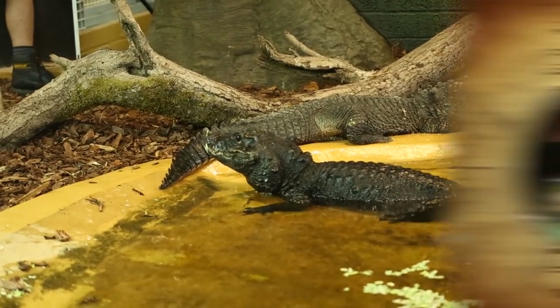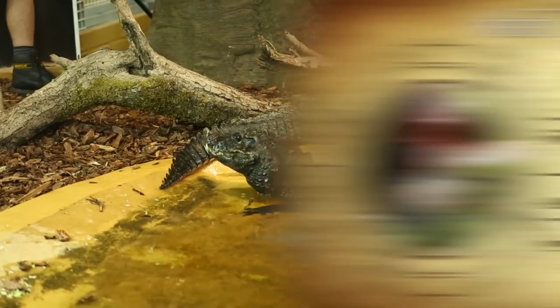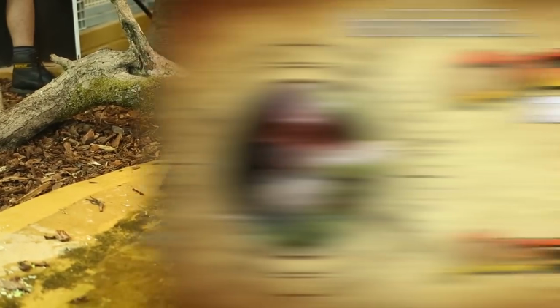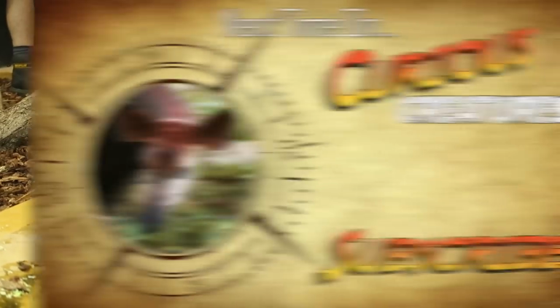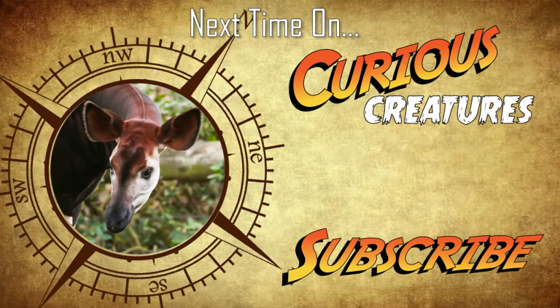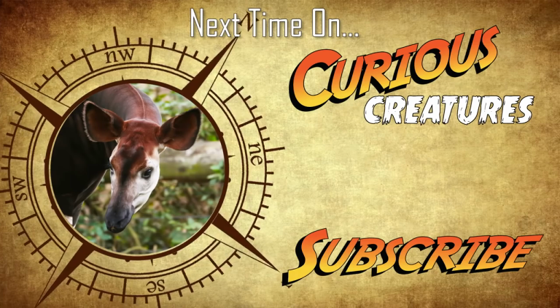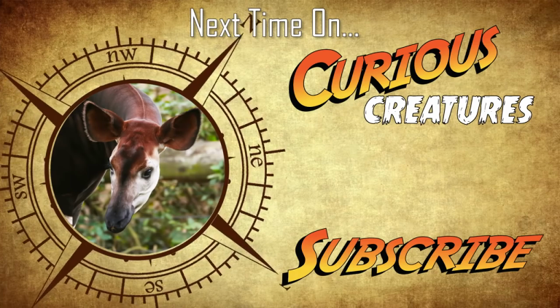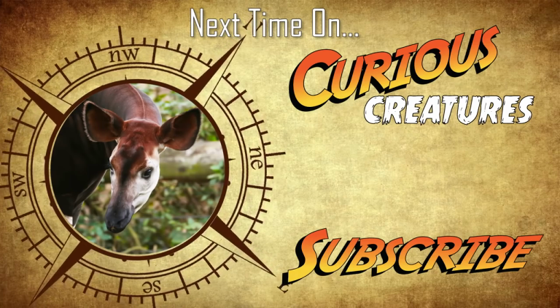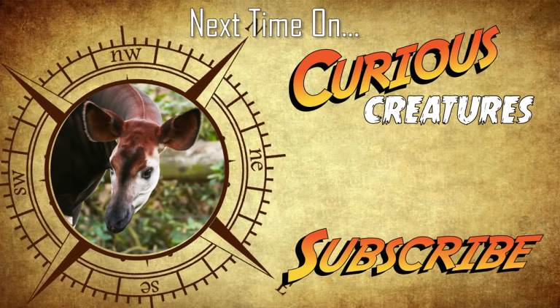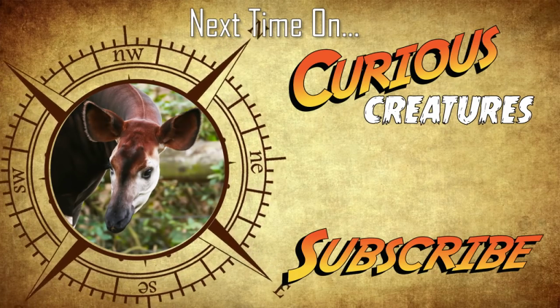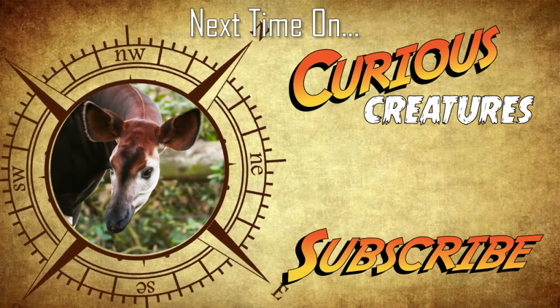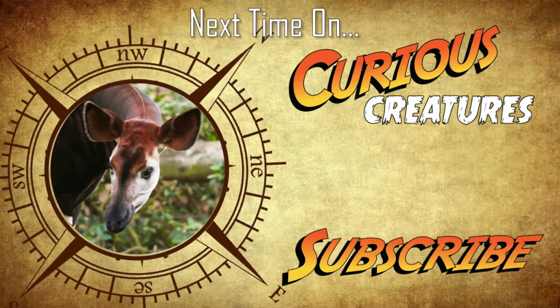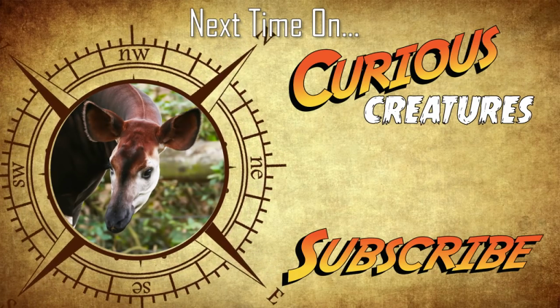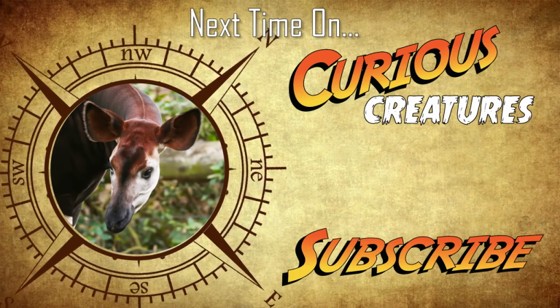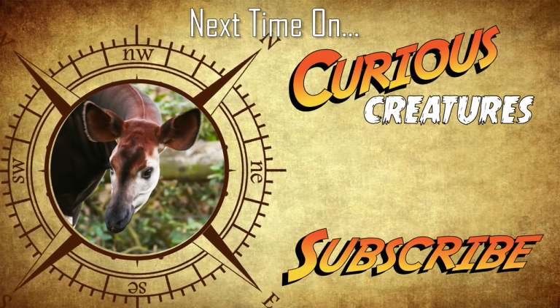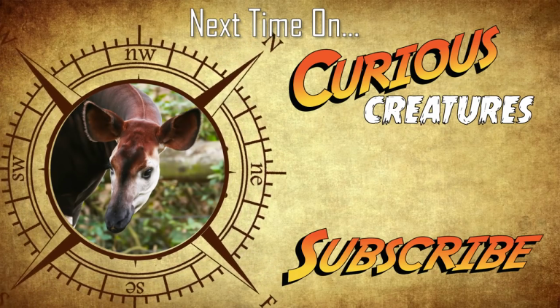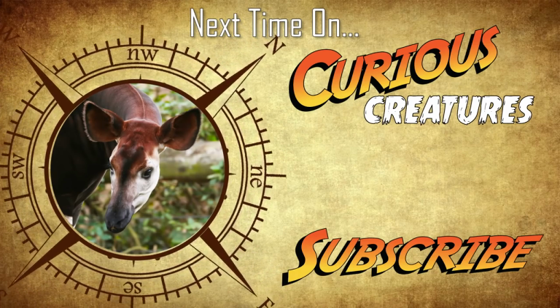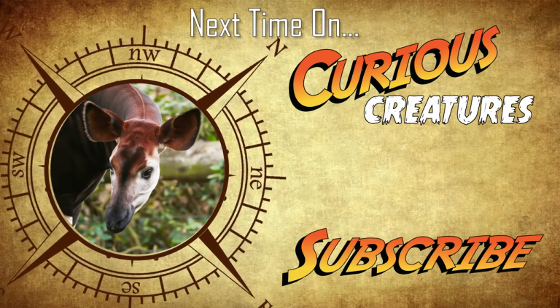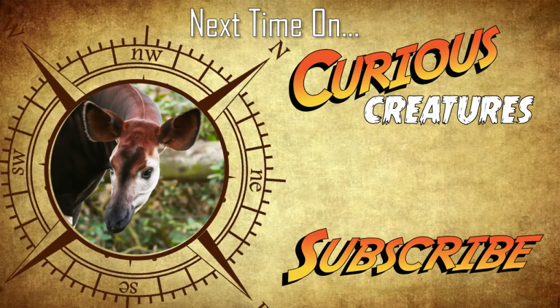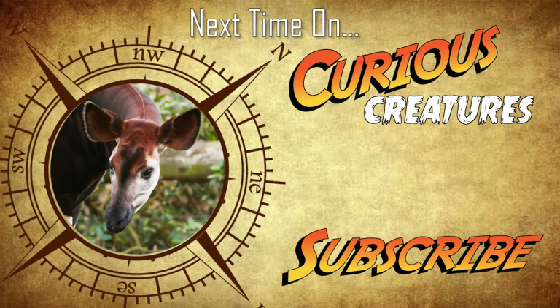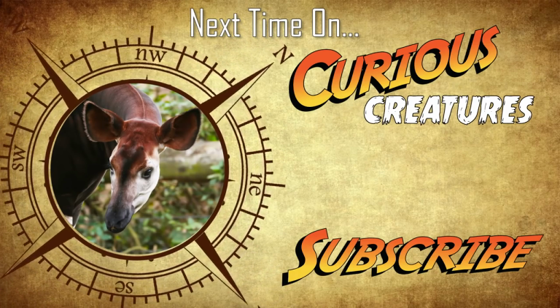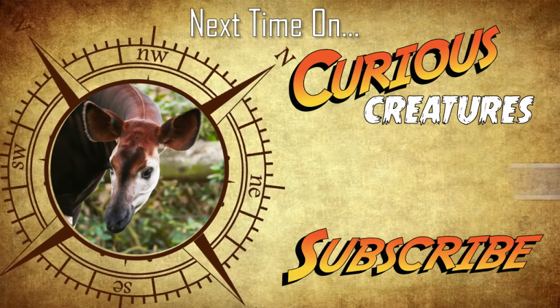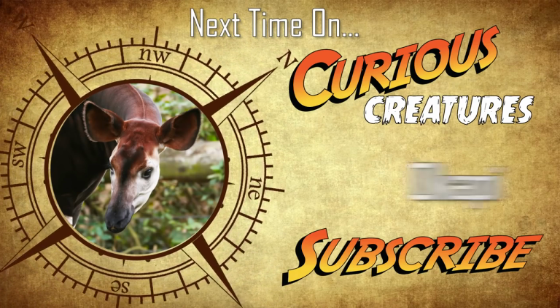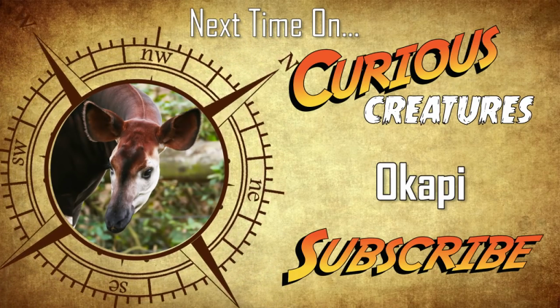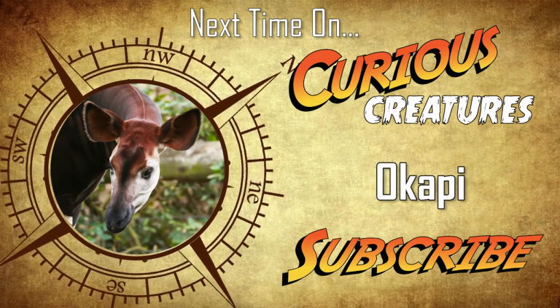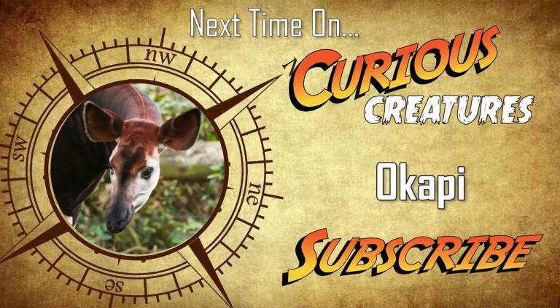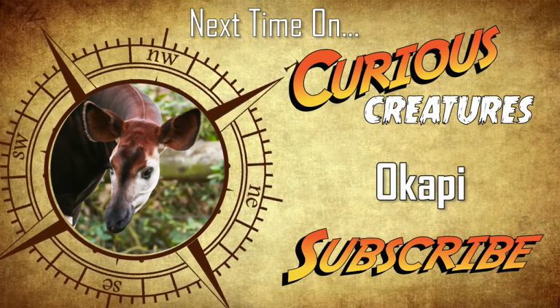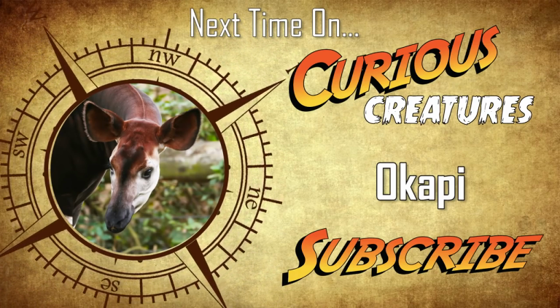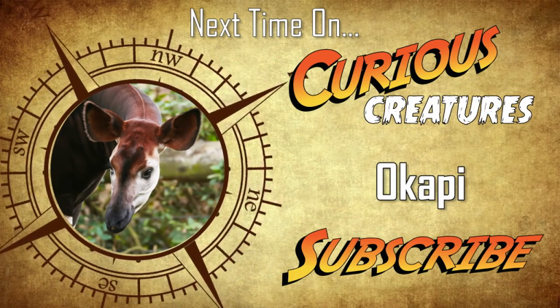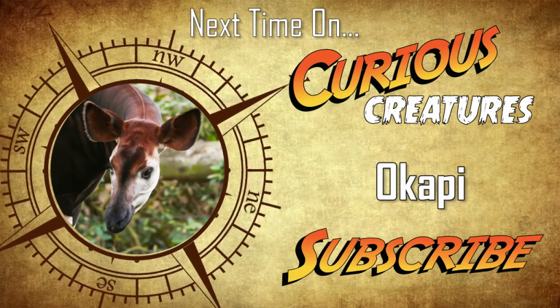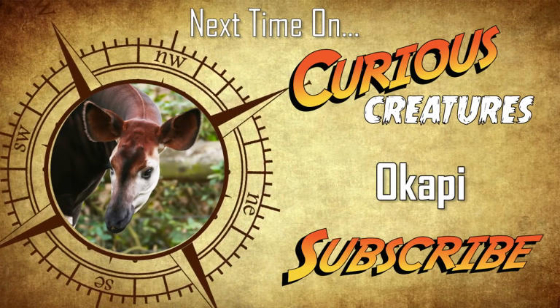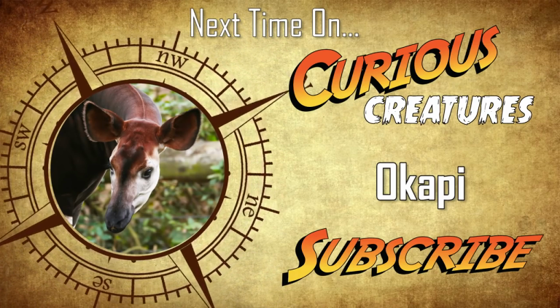Join us on our next Curious Creatures adventure, where we'll be taking a closer look at the fascinating Okapi.